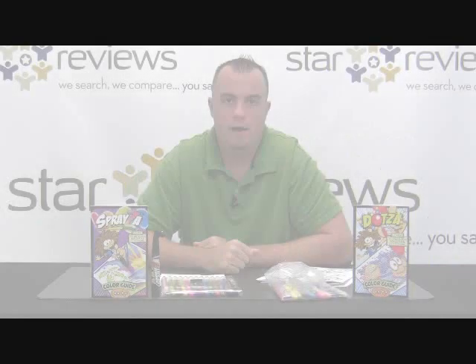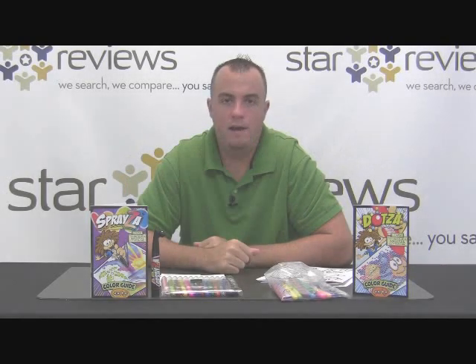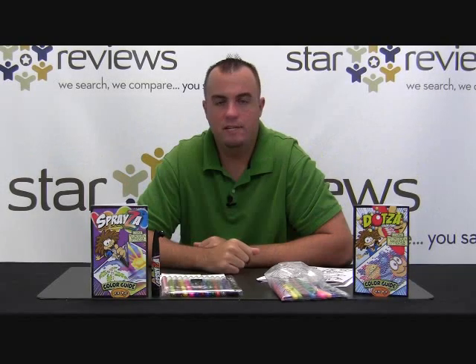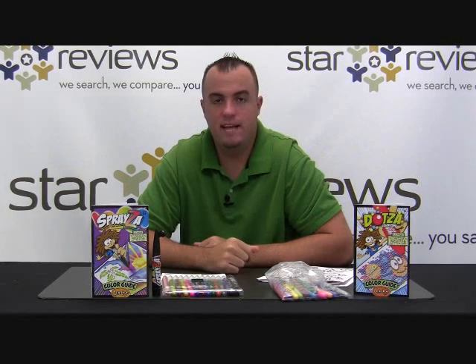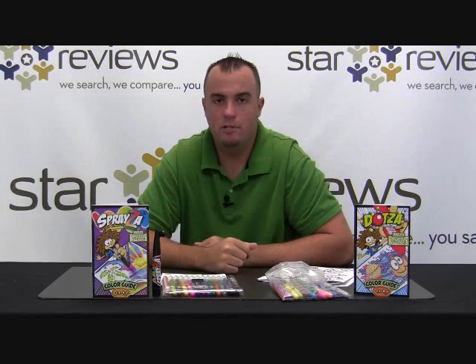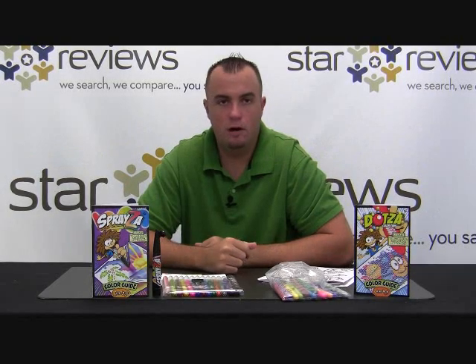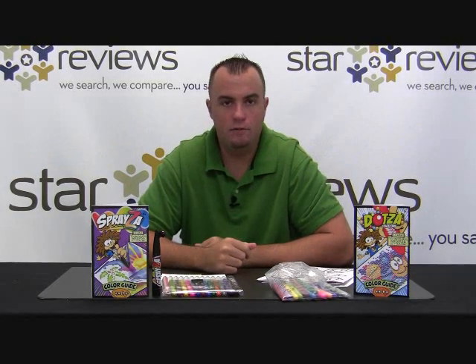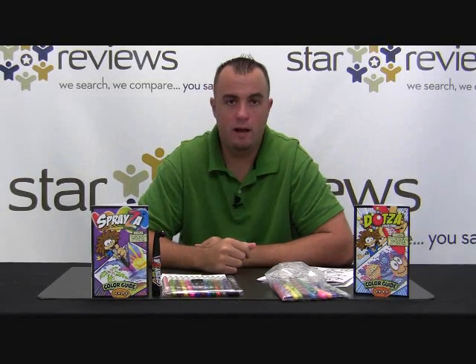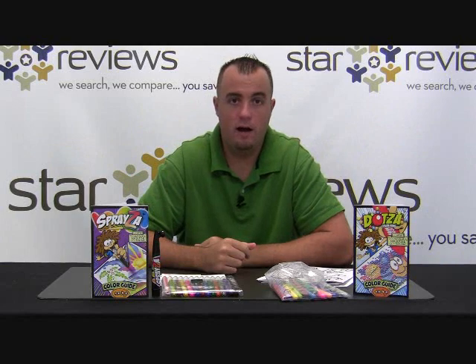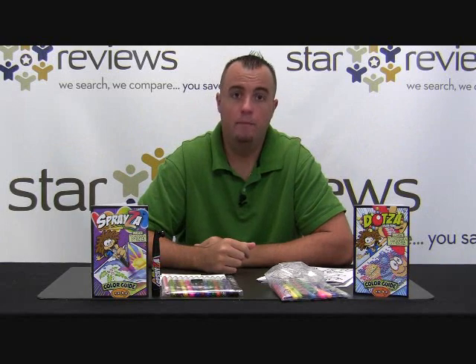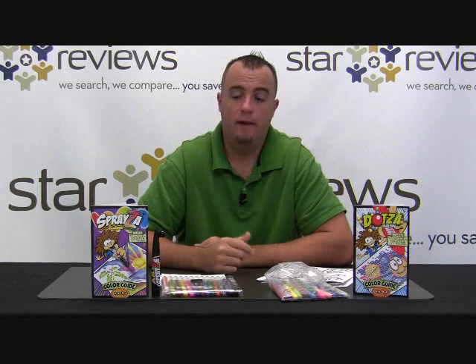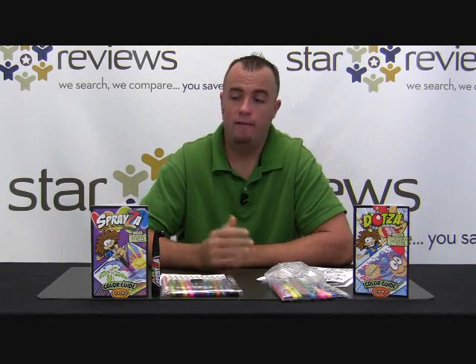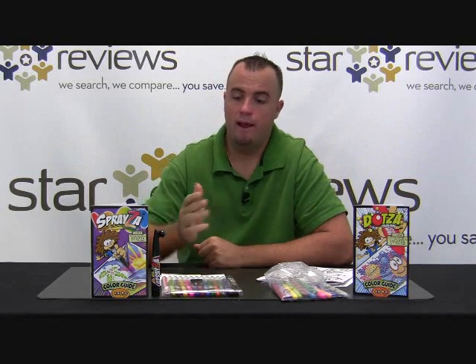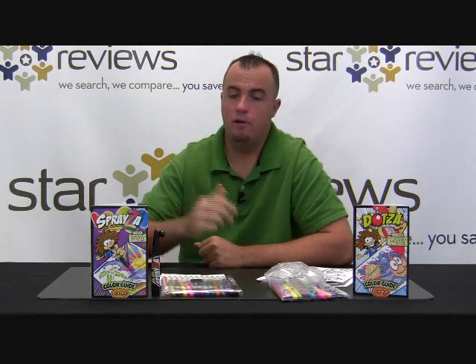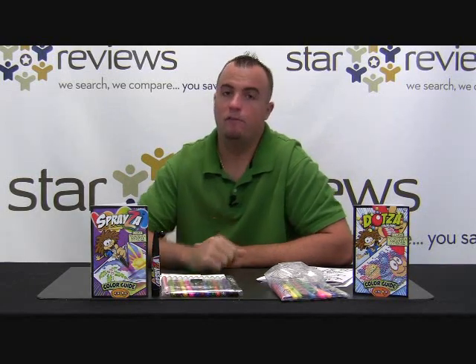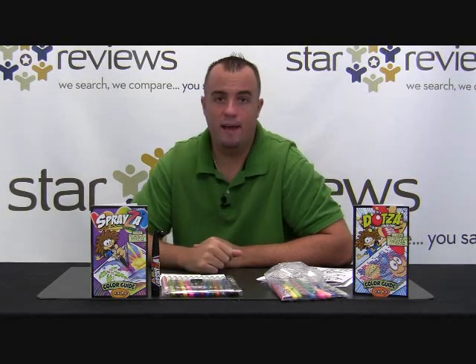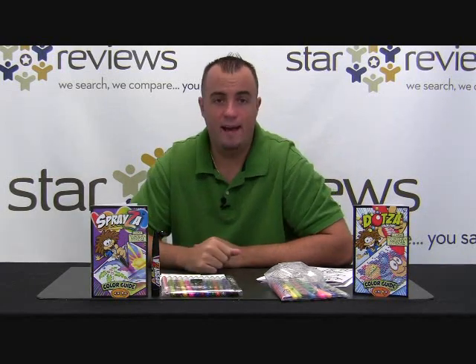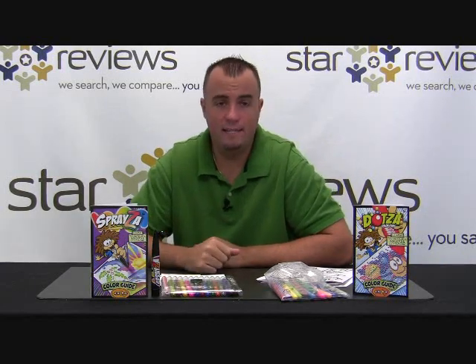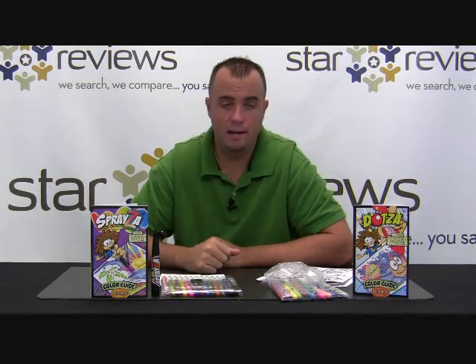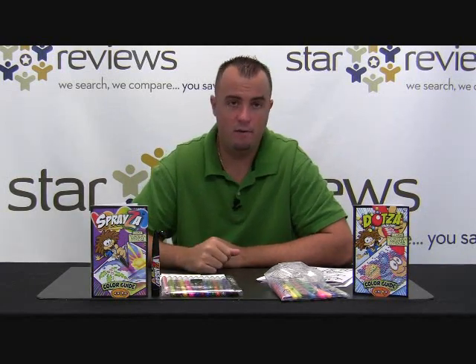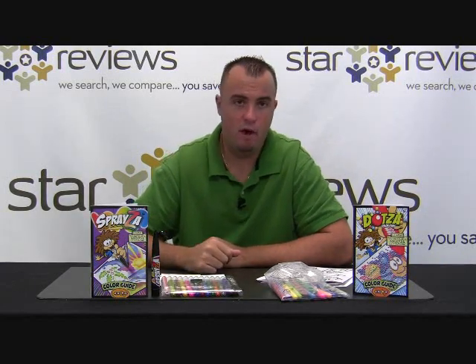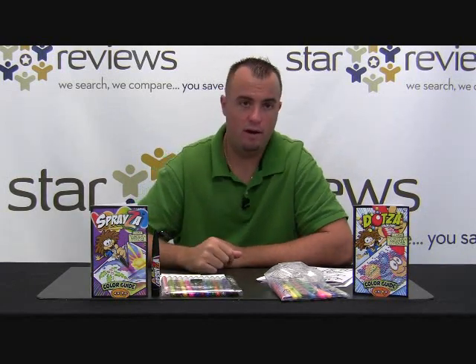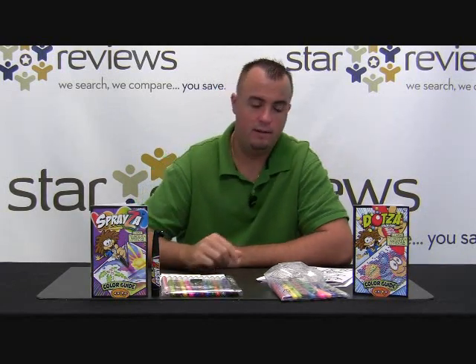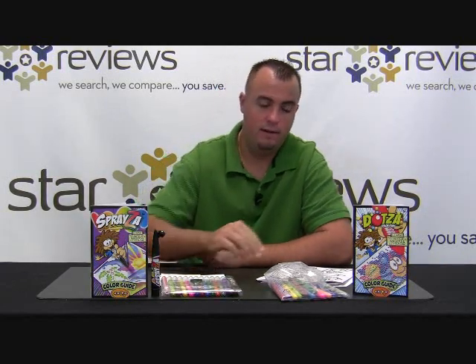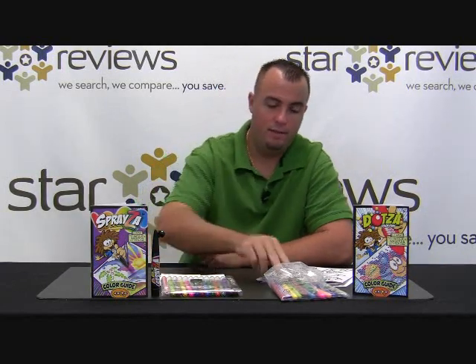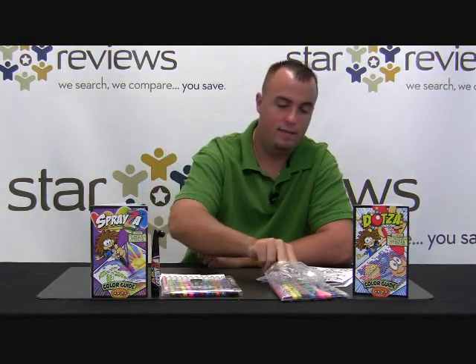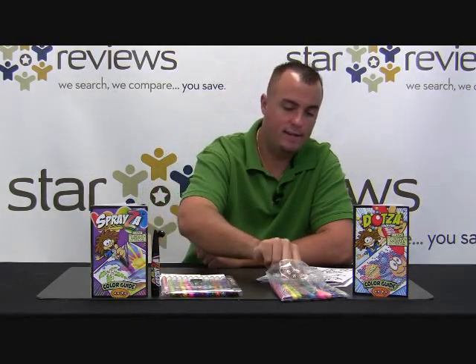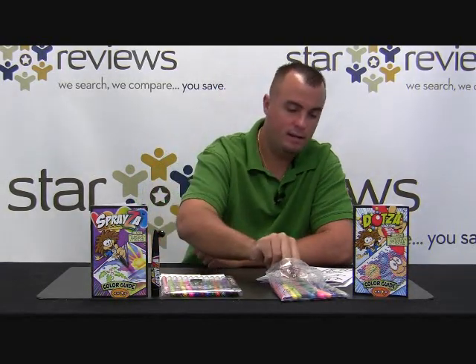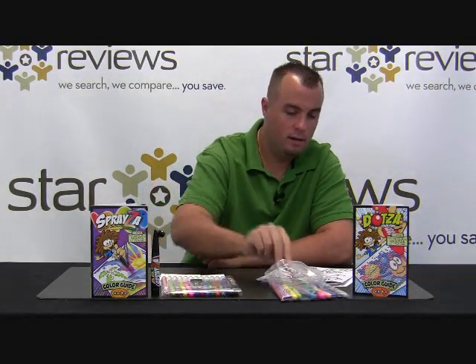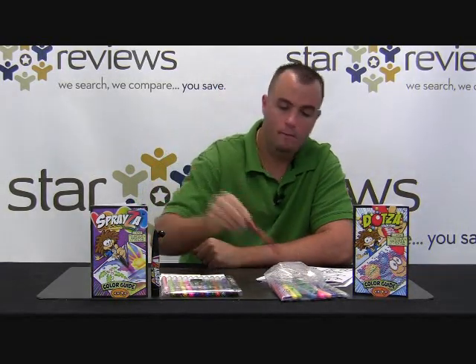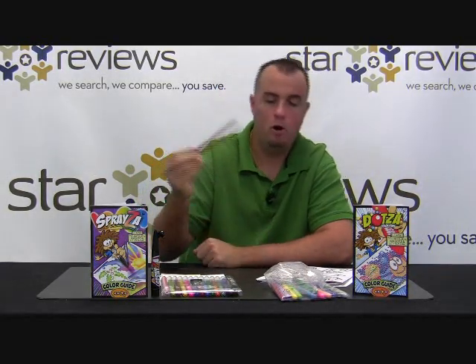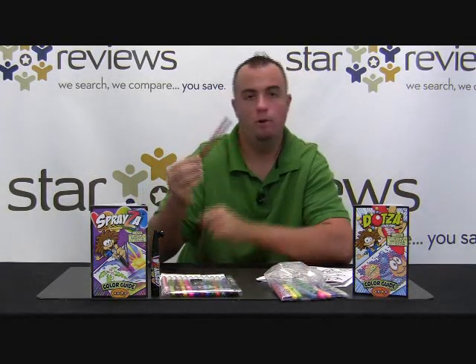Hi, this is Dan with StarReviews.com, and today we're going to review the ASCMTV product, the Dotsa Marker.